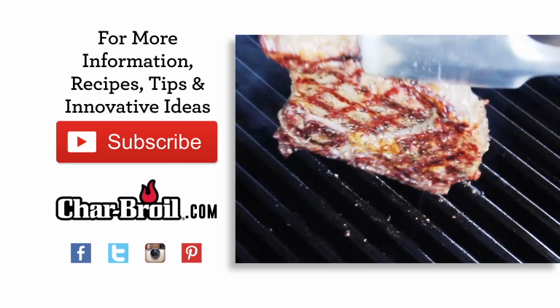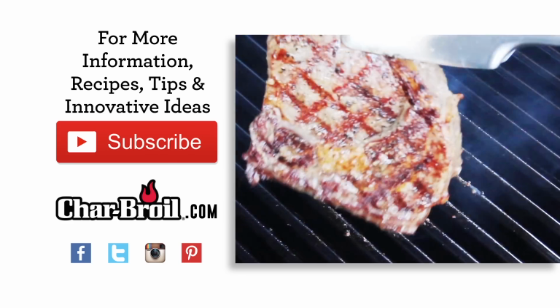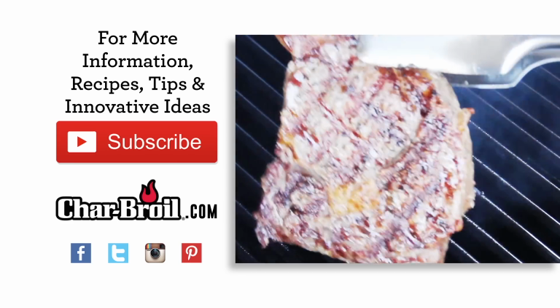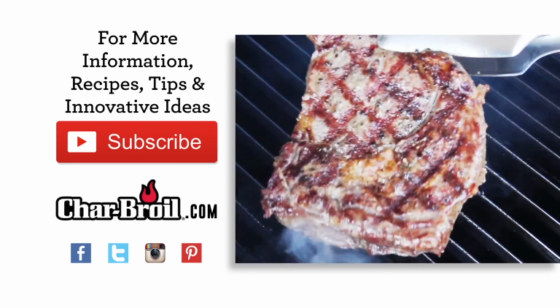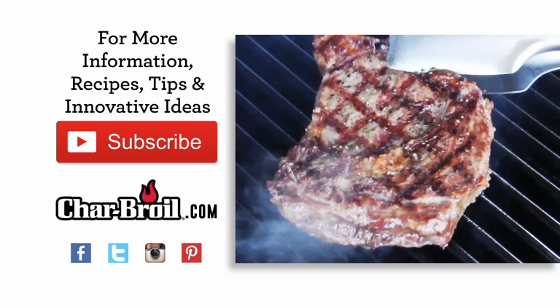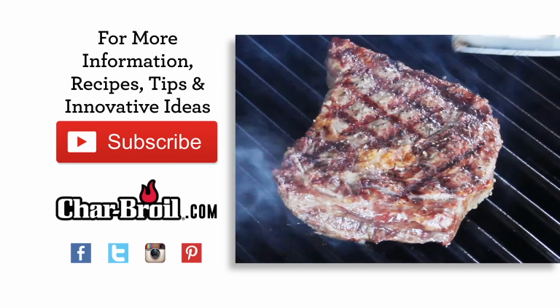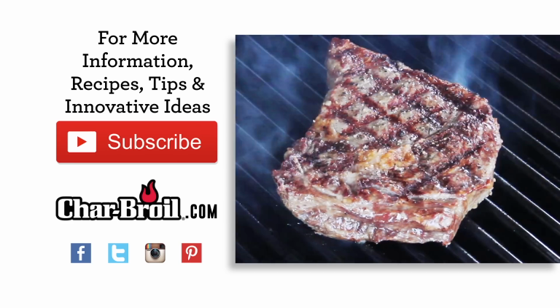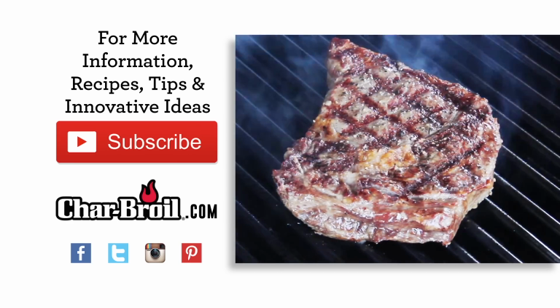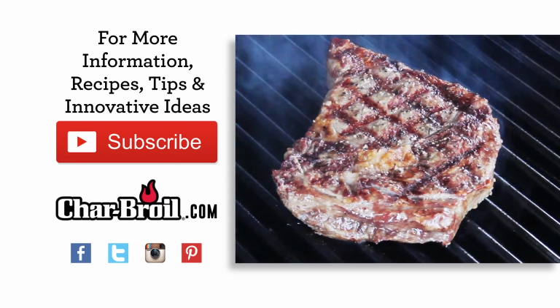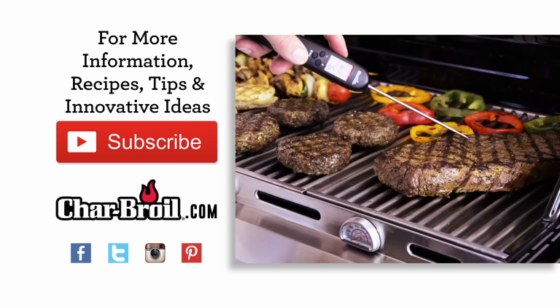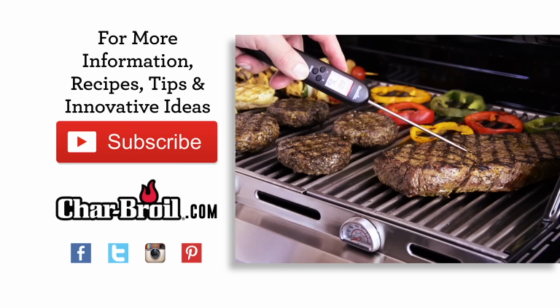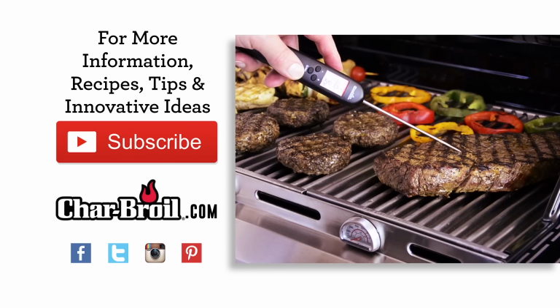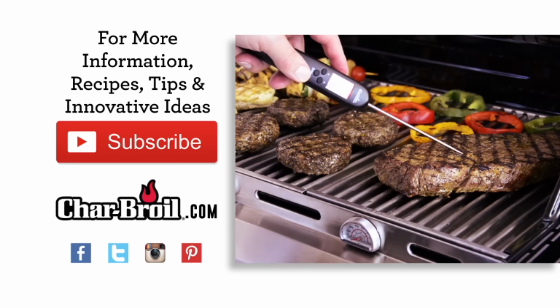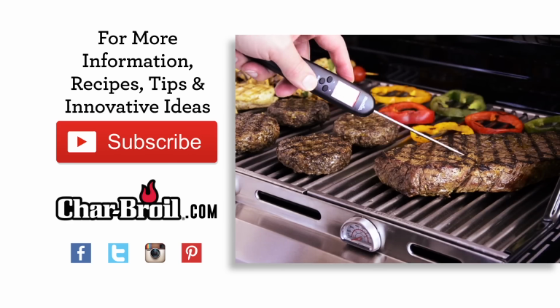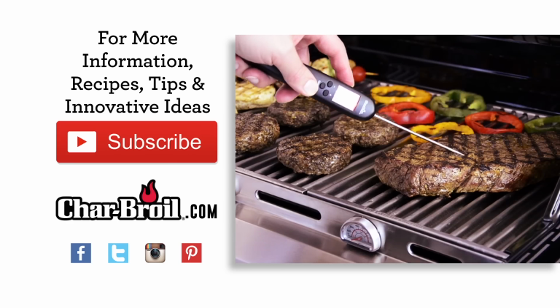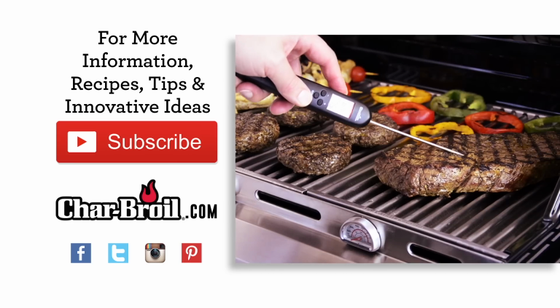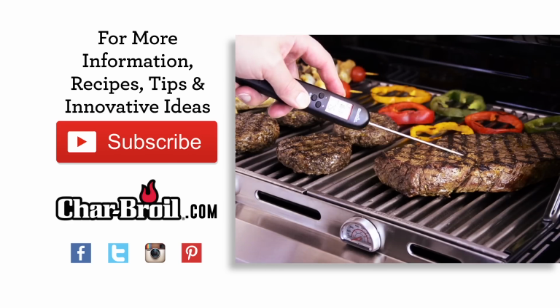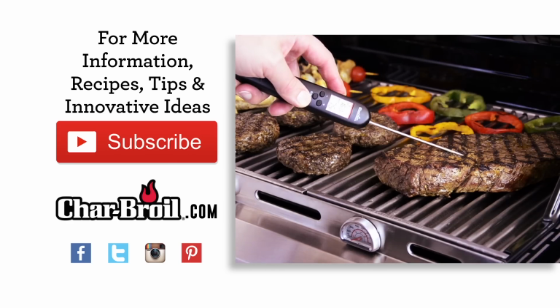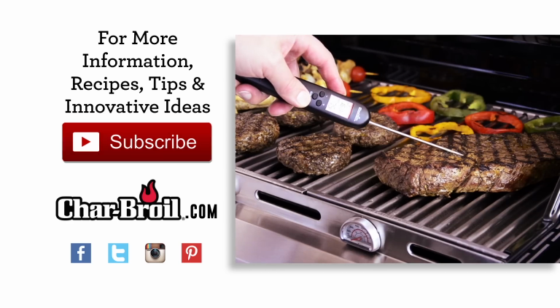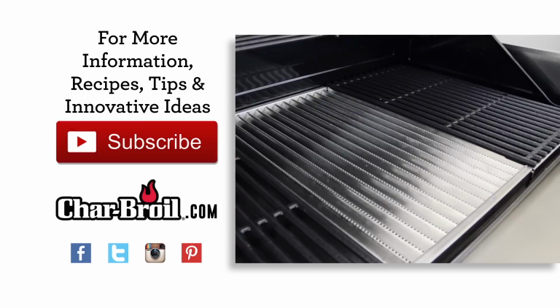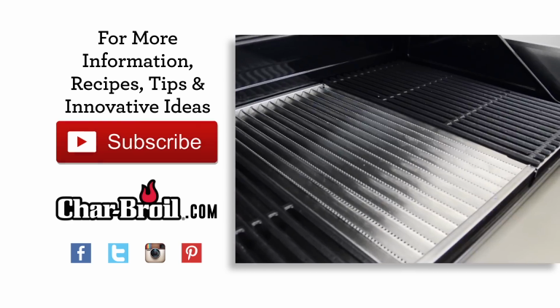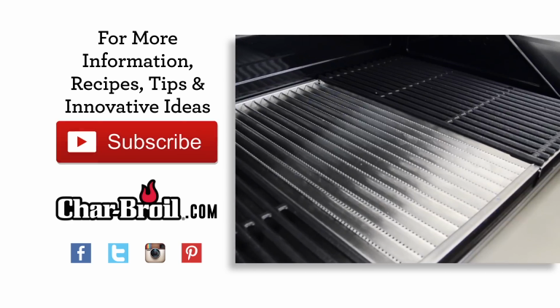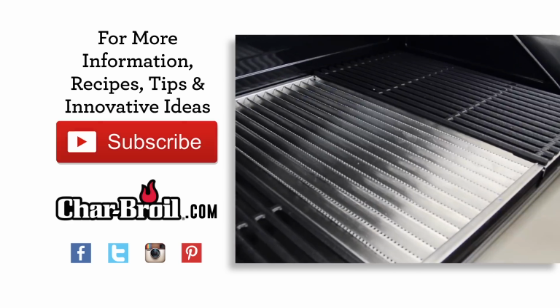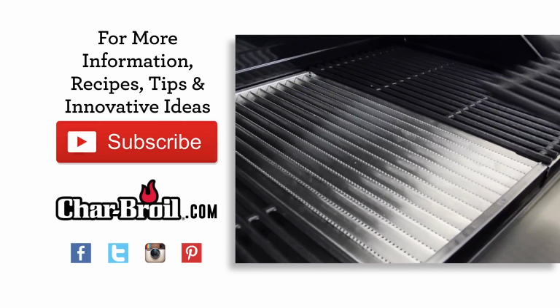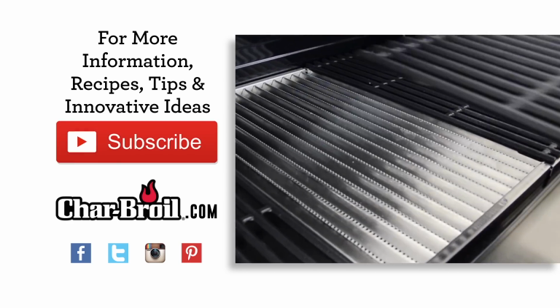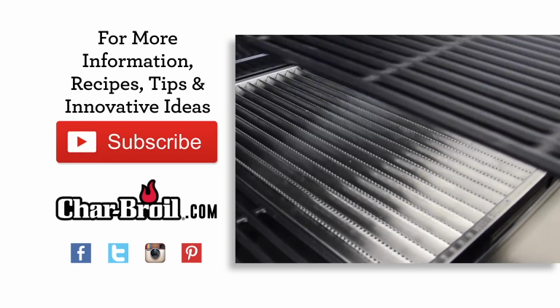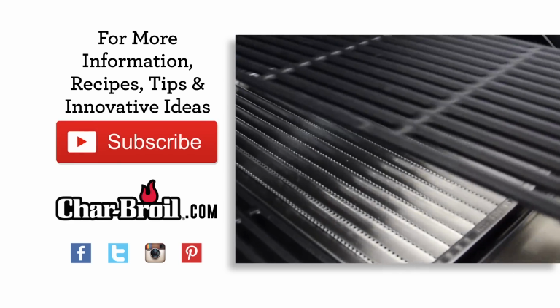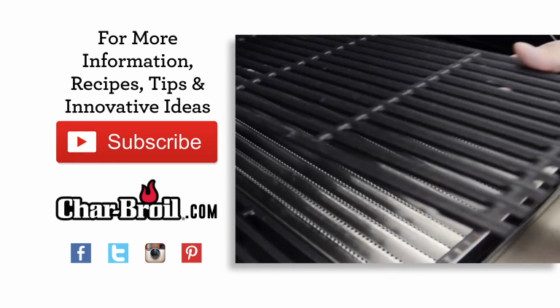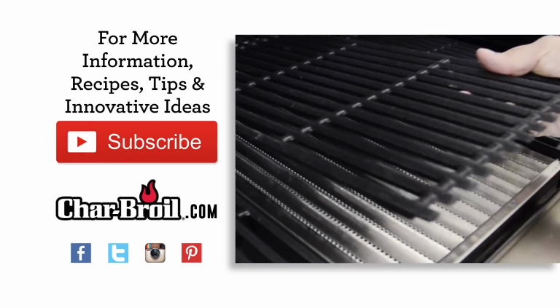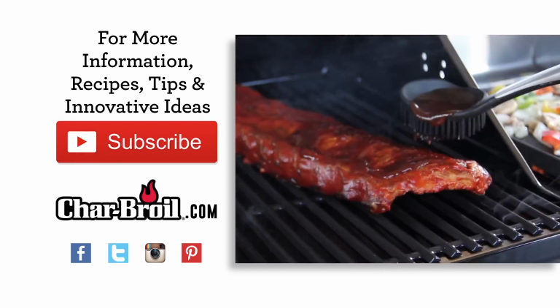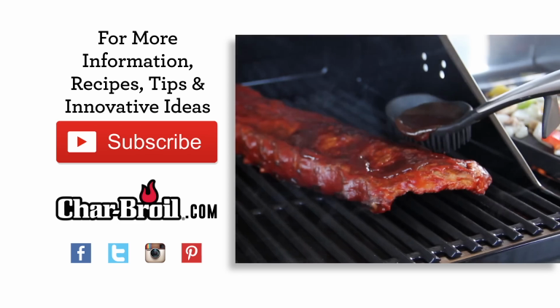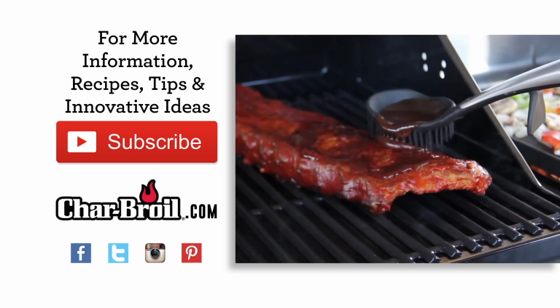For more information, recipes, tips, and innovative ideas, subscribe to our YouTube feed and visit charbroil.com.